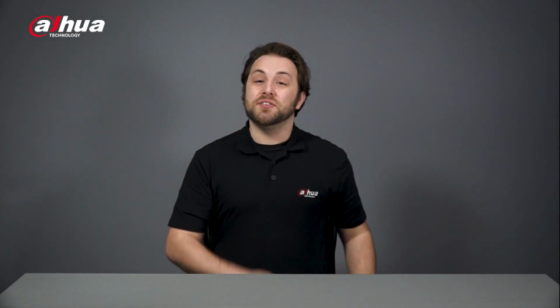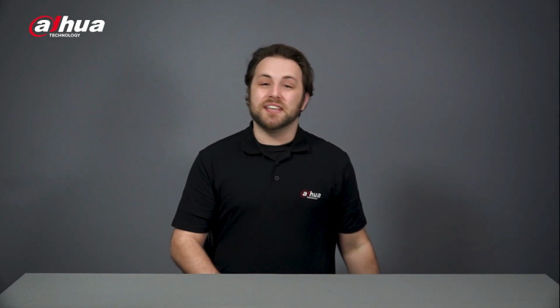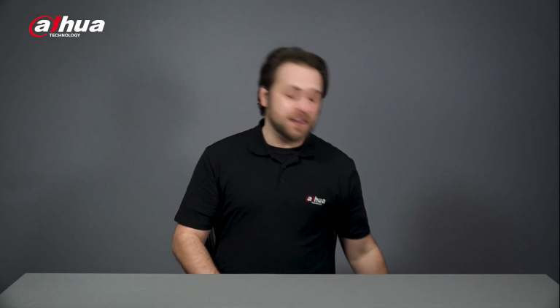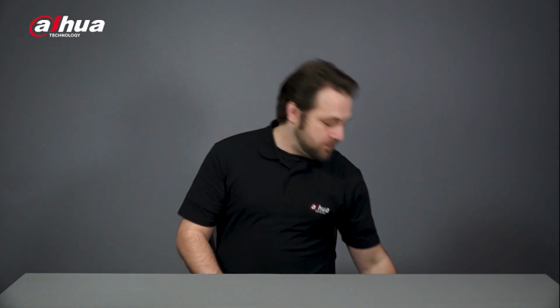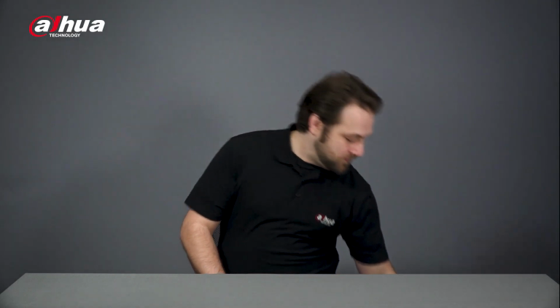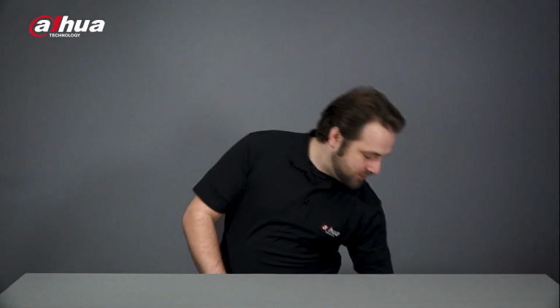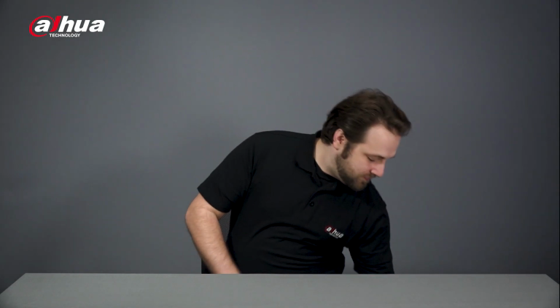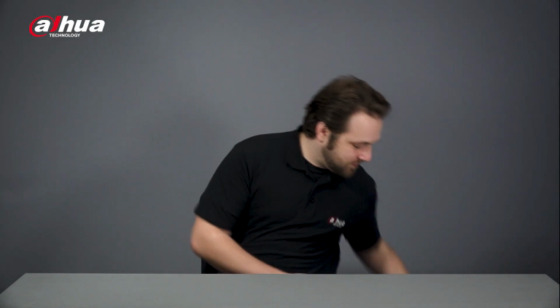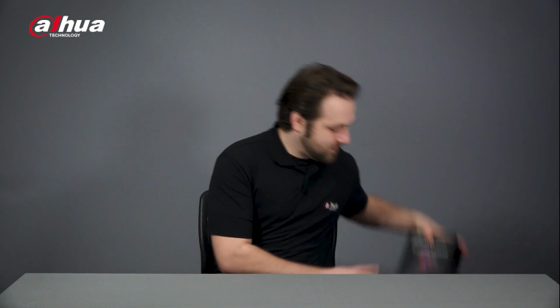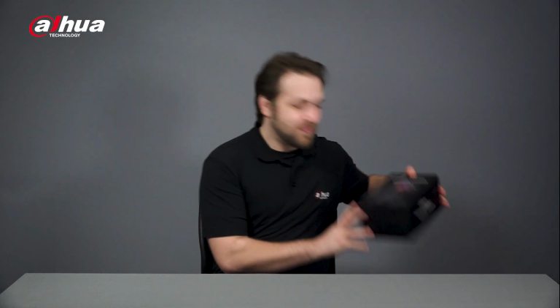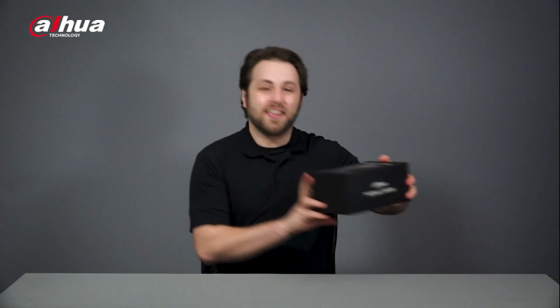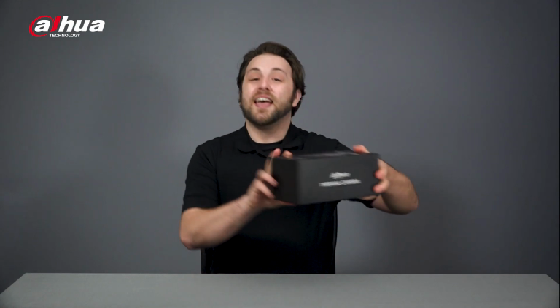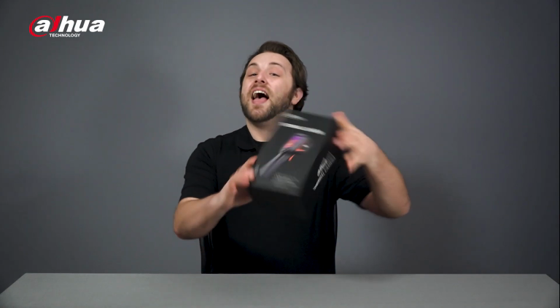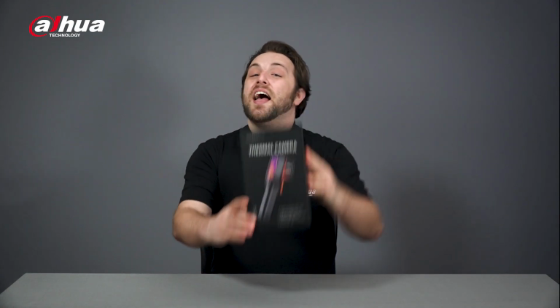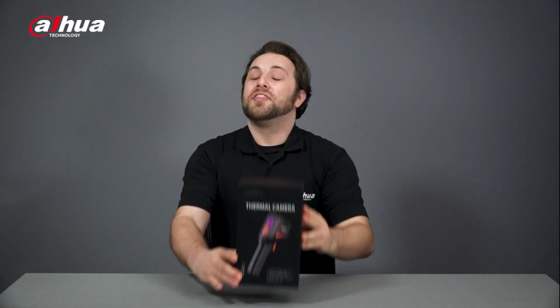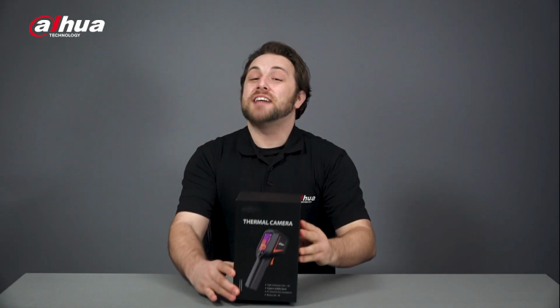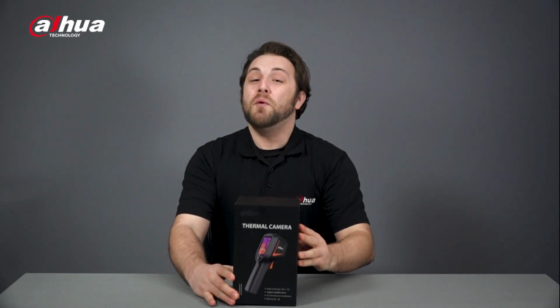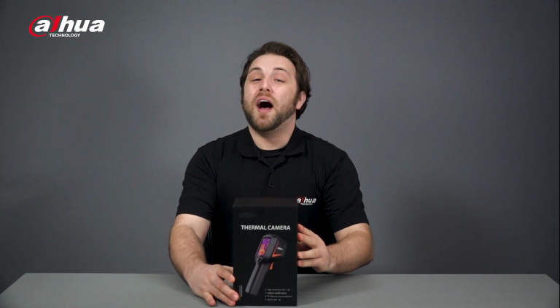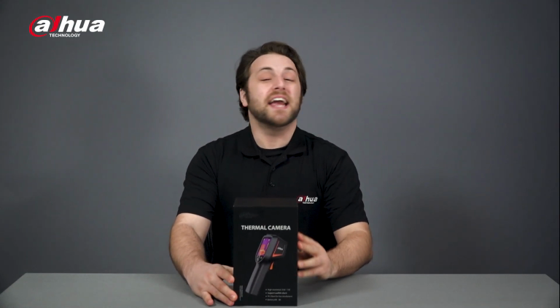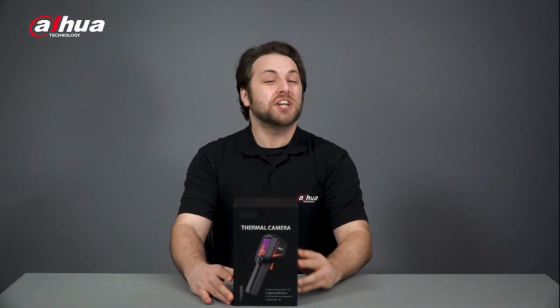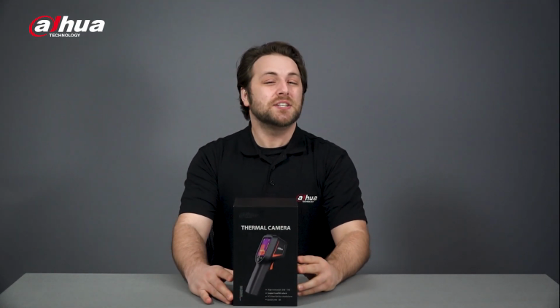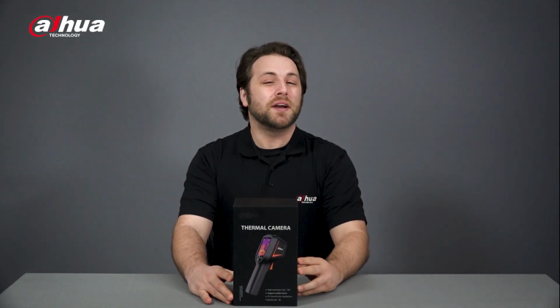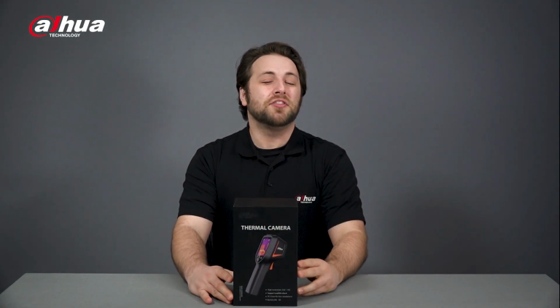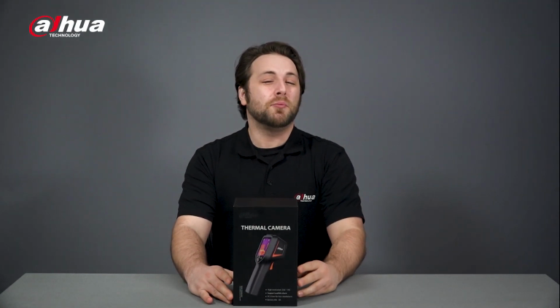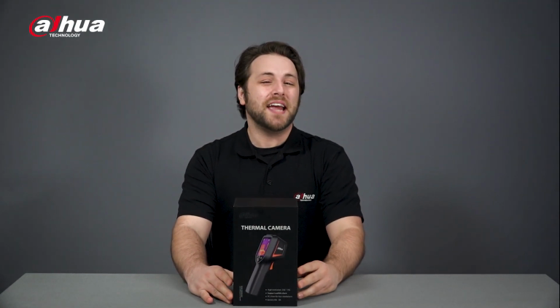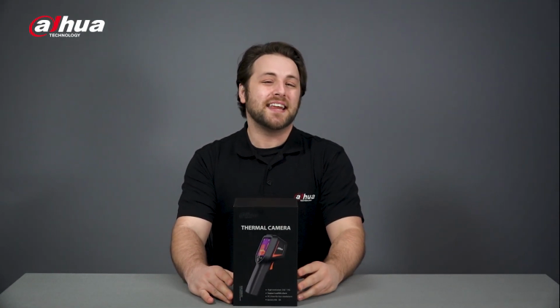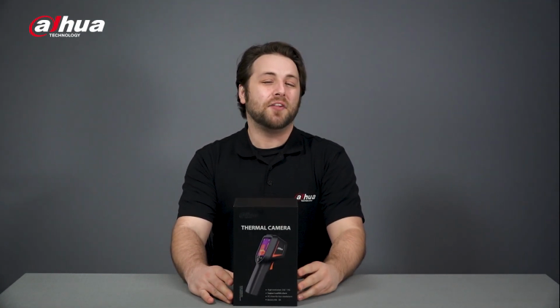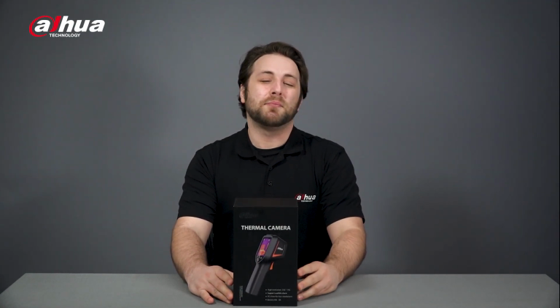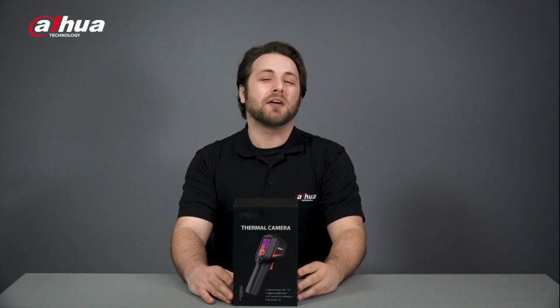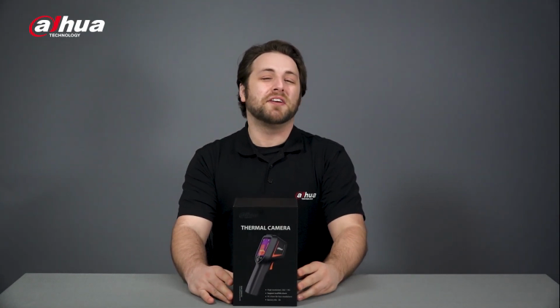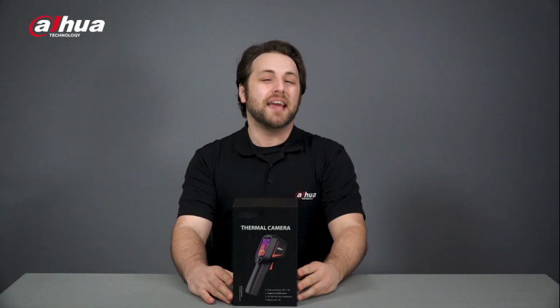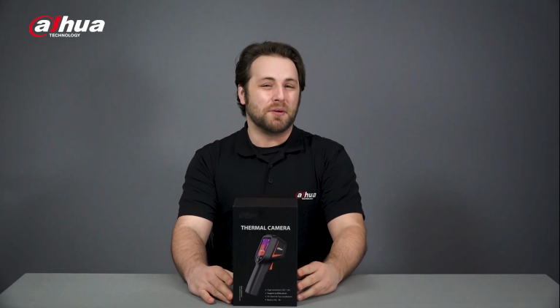Introducing the Dahua HI20 Thermal Handheld Thermography Camera.